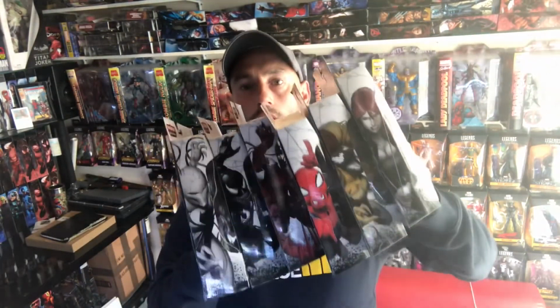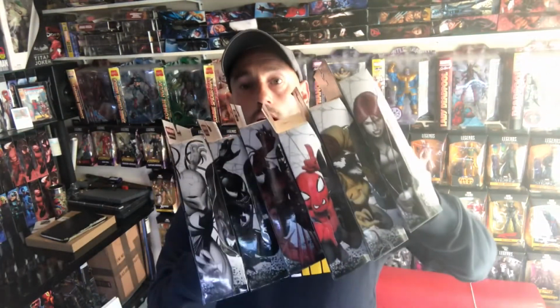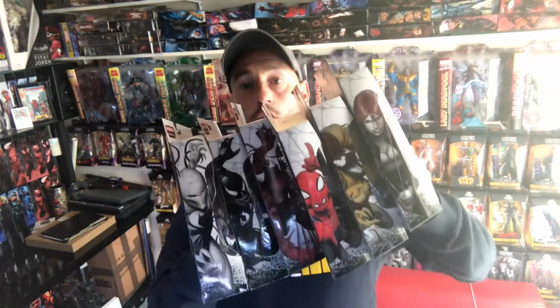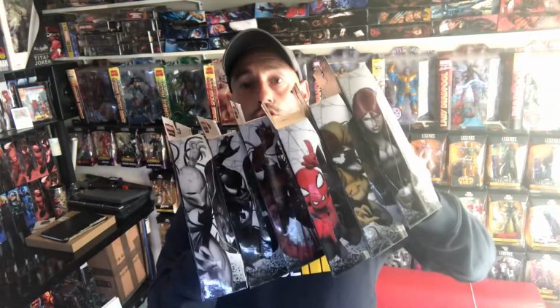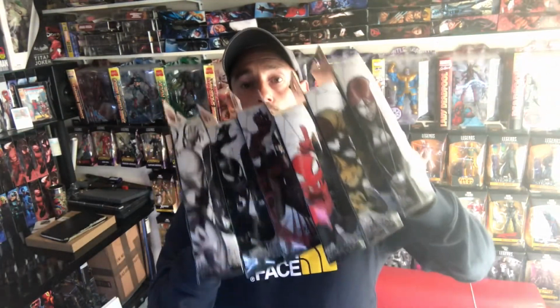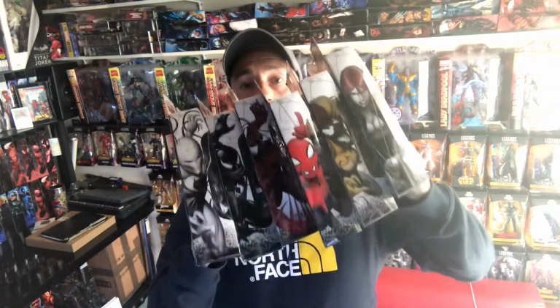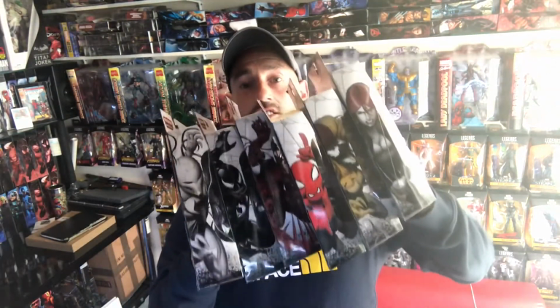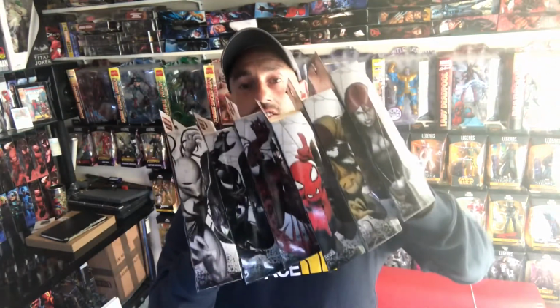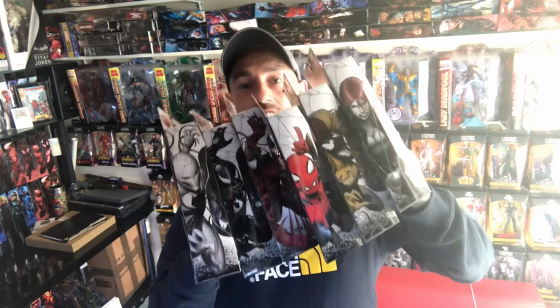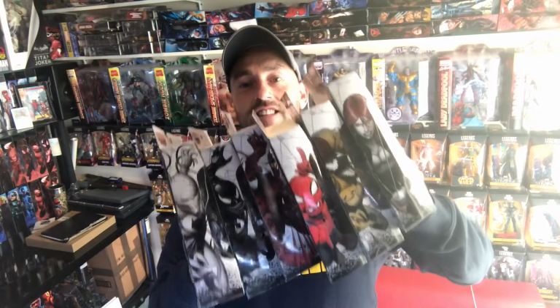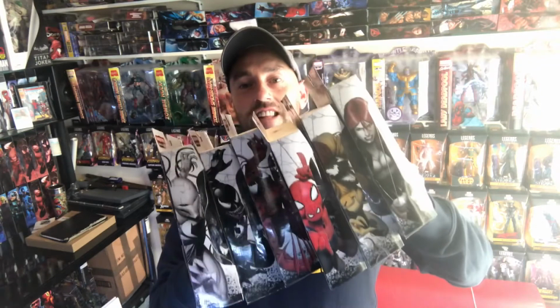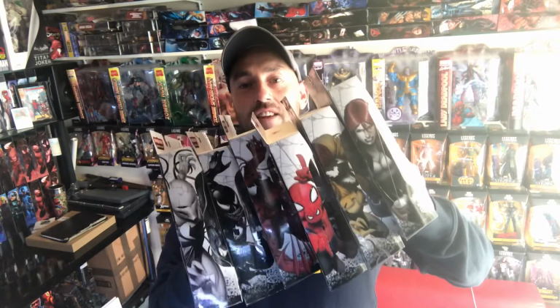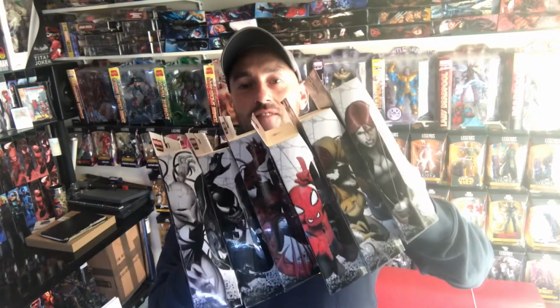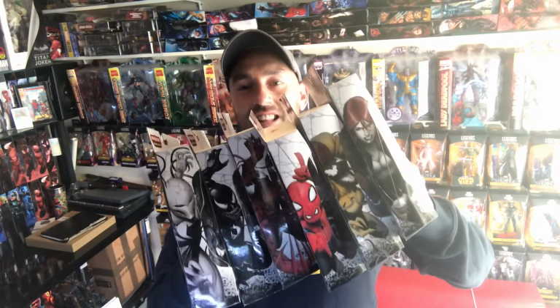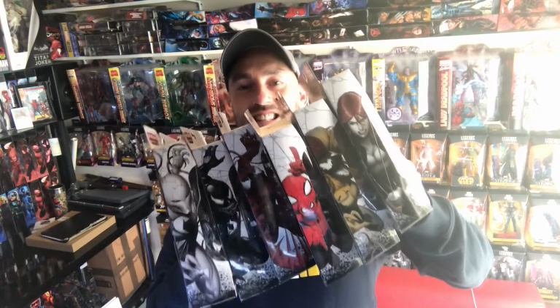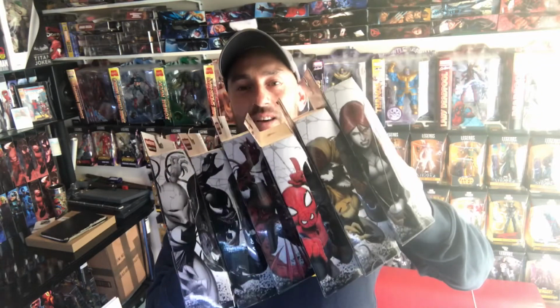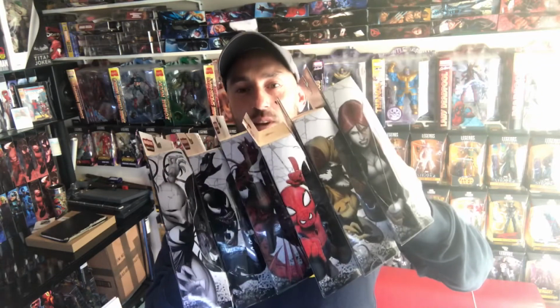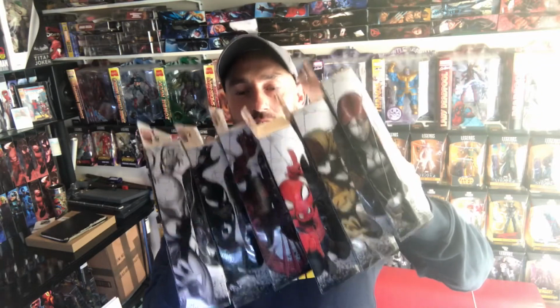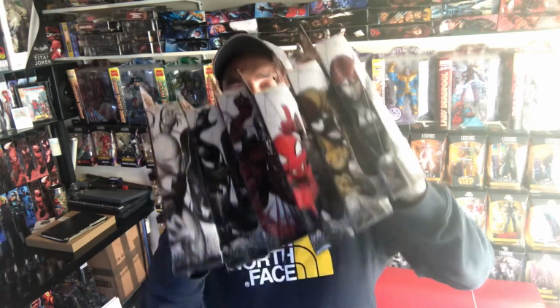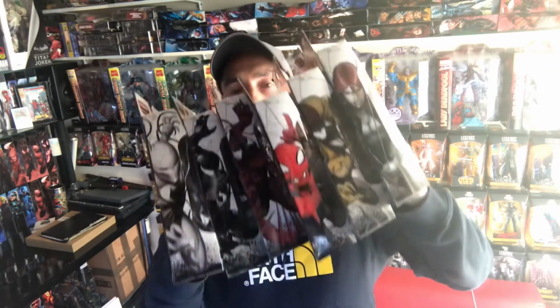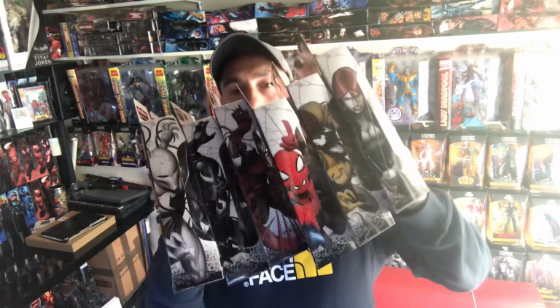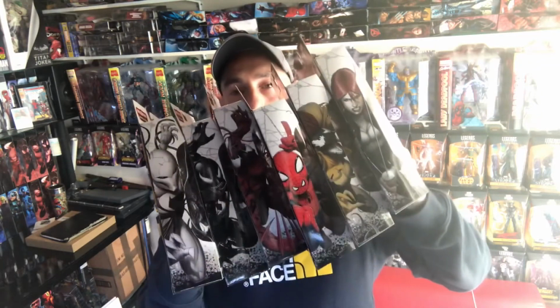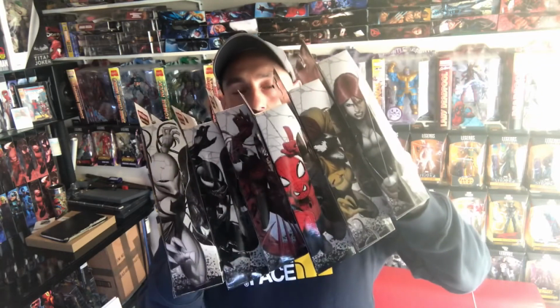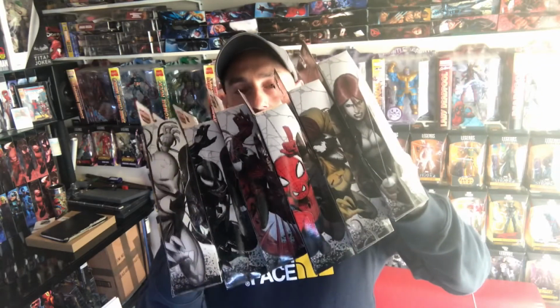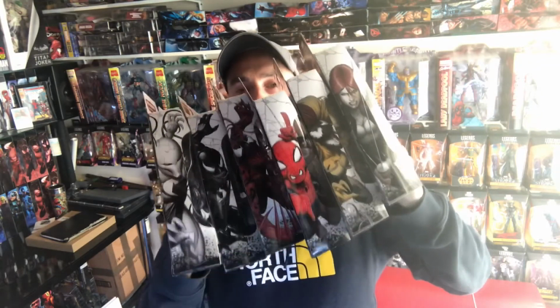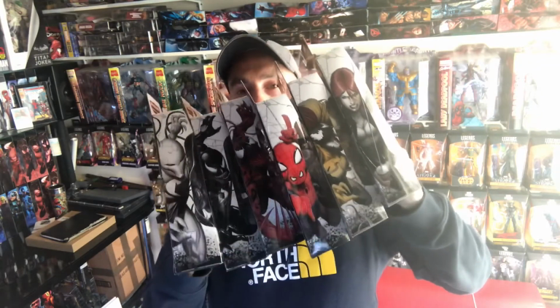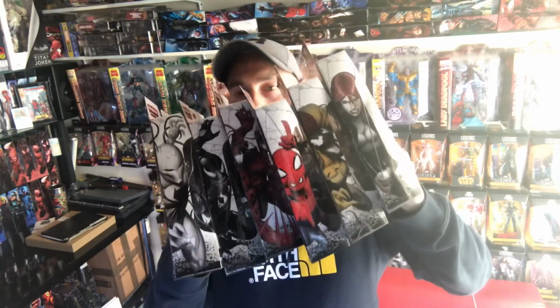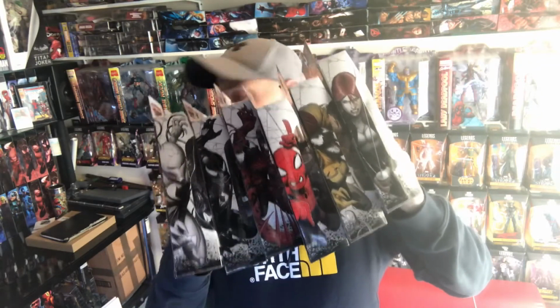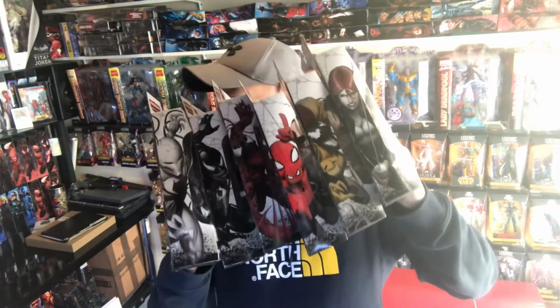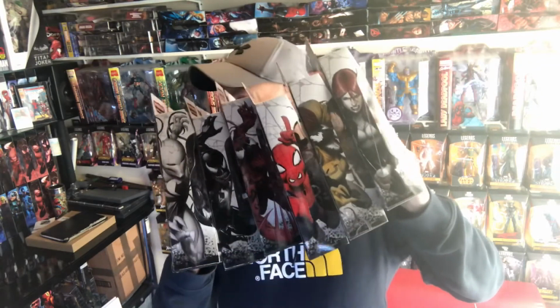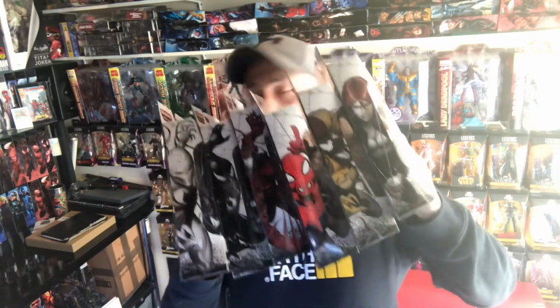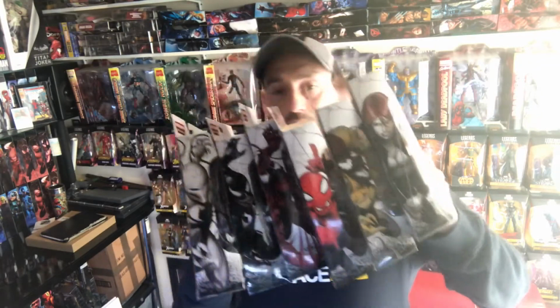This is also the first delivery I've had in 10 weeks, so I'm going to show you exactly what's in this wave now.